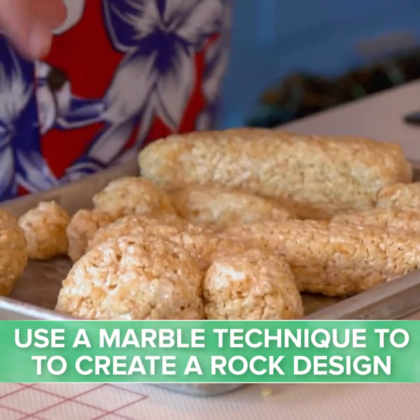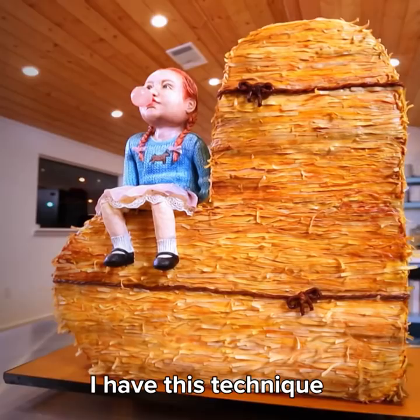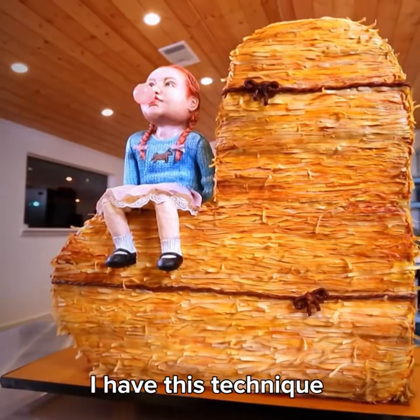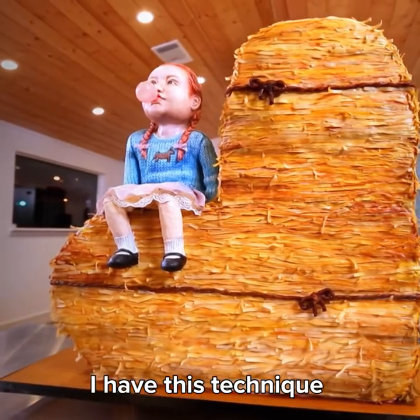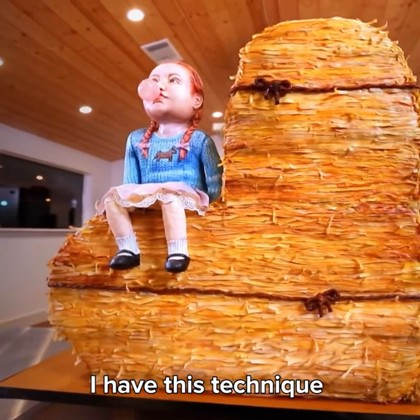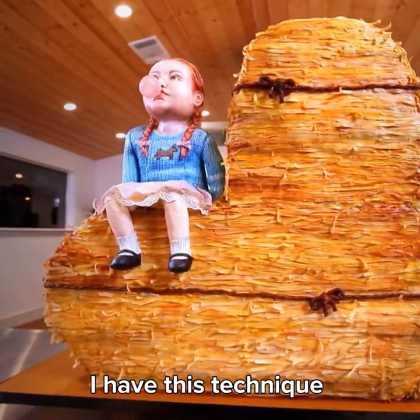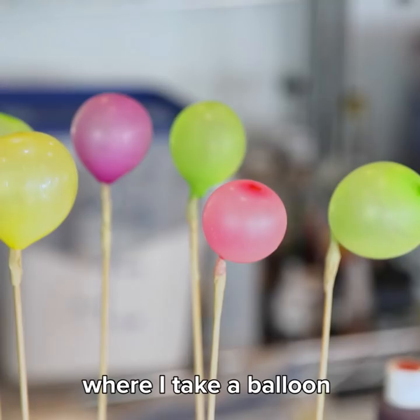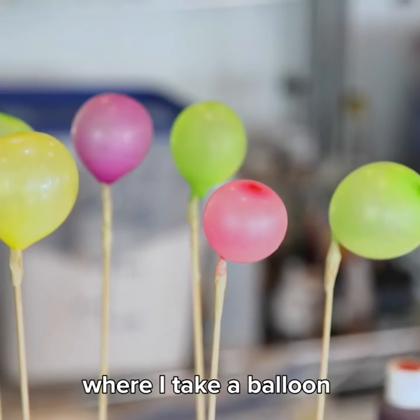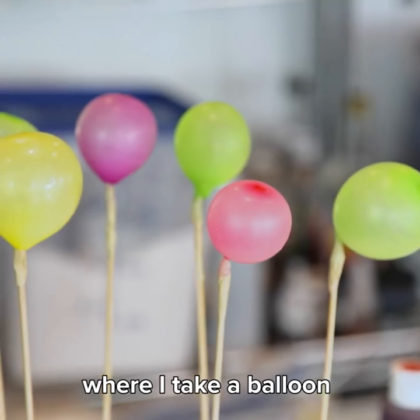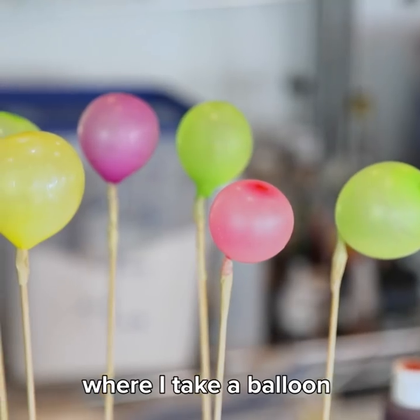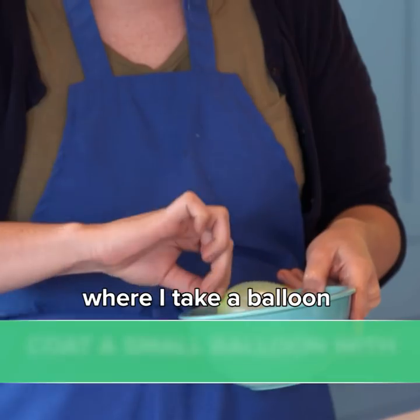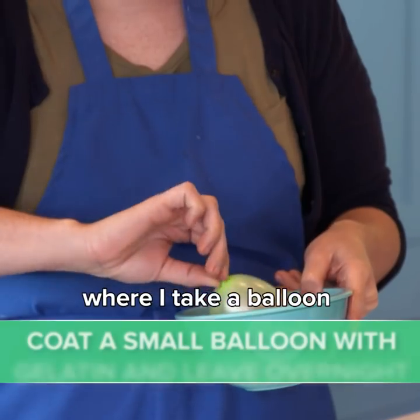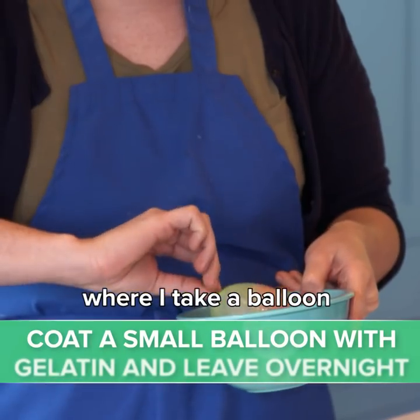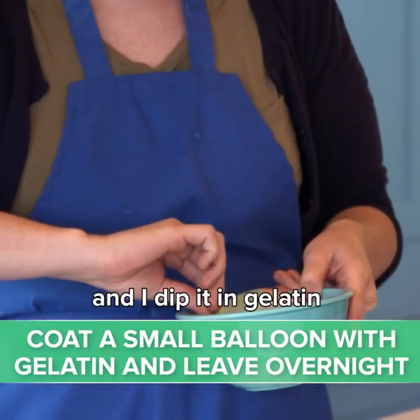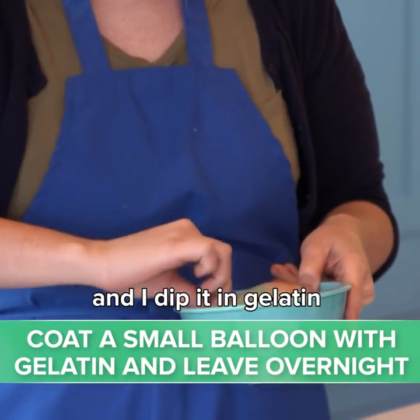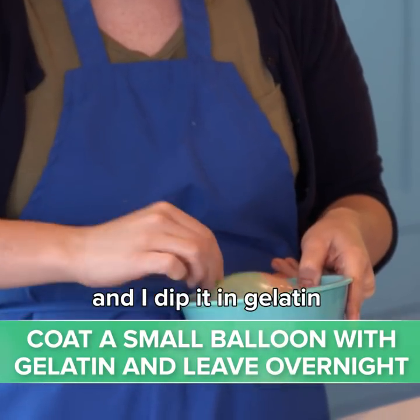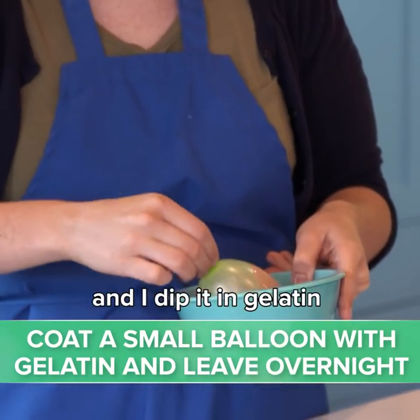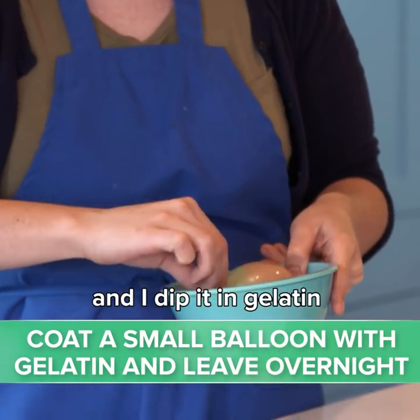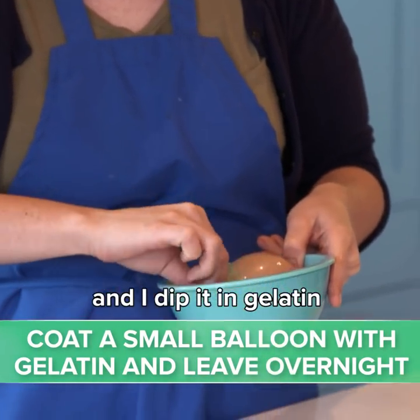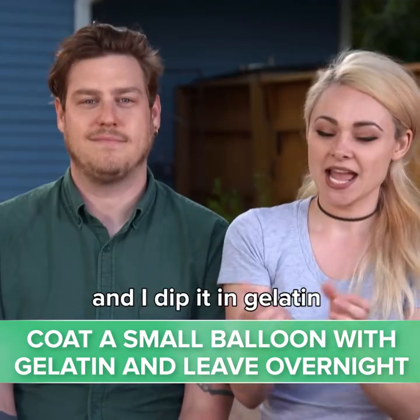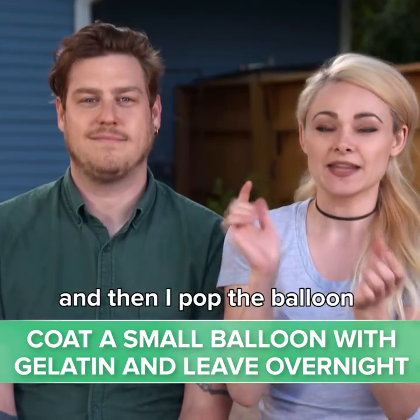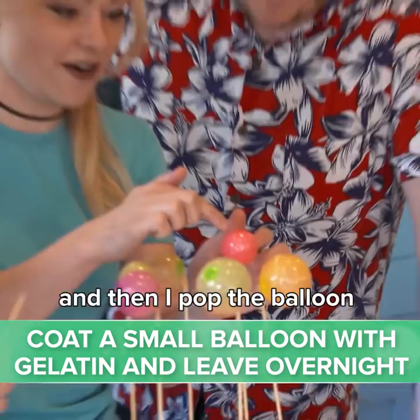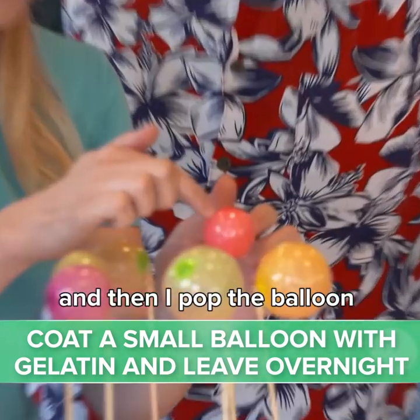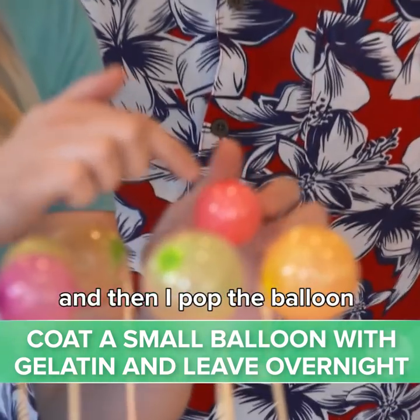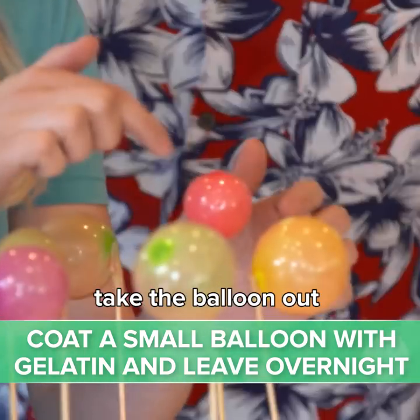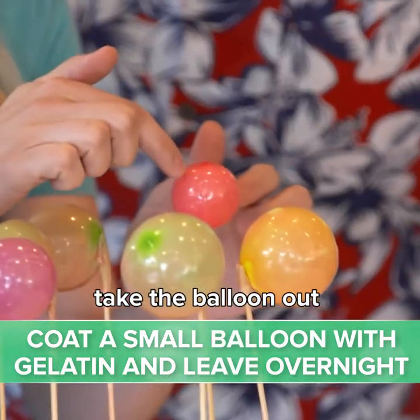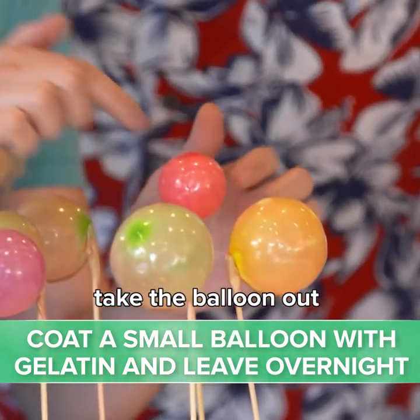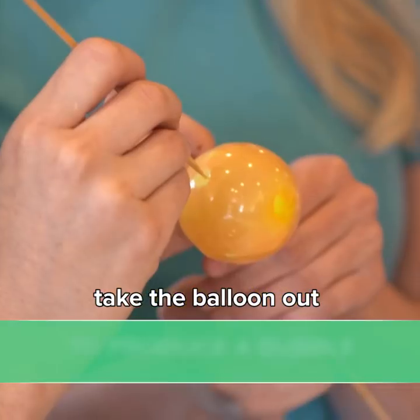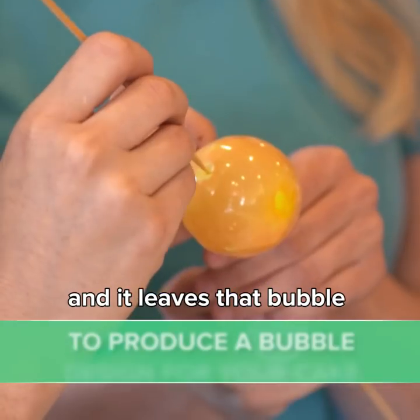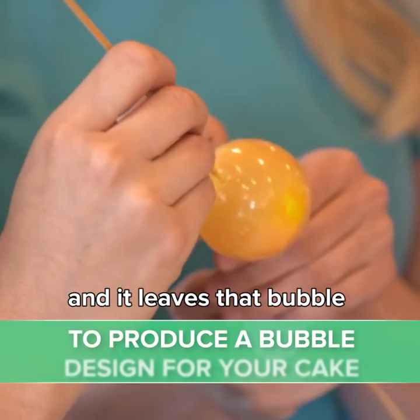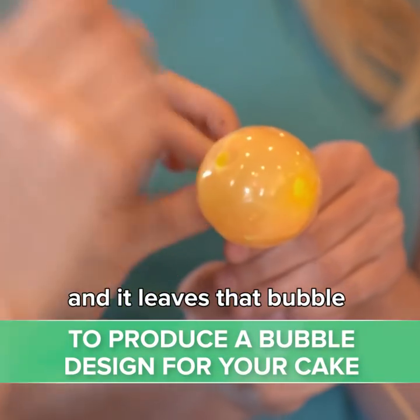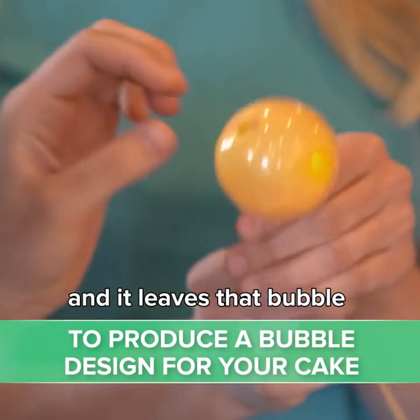I have this technique where I take a balloon and I dip it in gelatin and then I pop the balloon, take the balloon out, and it leaves that bubble.